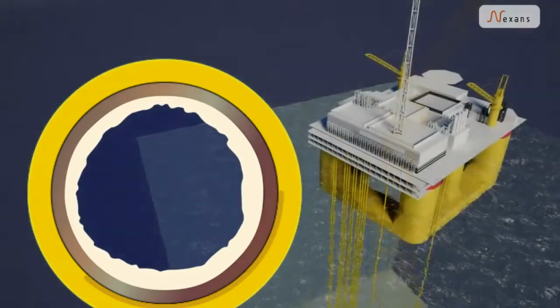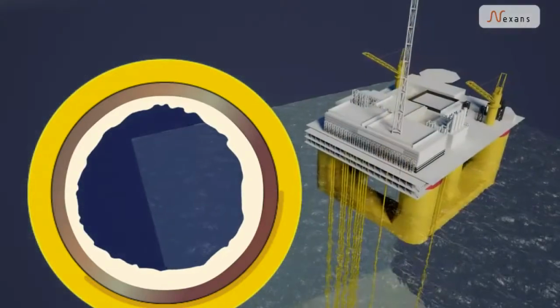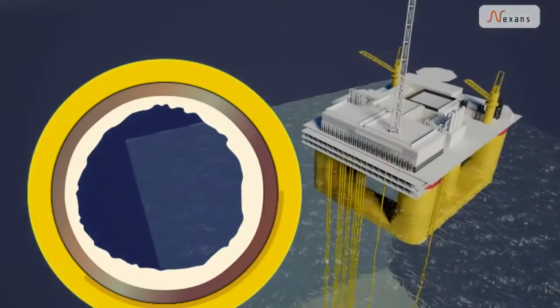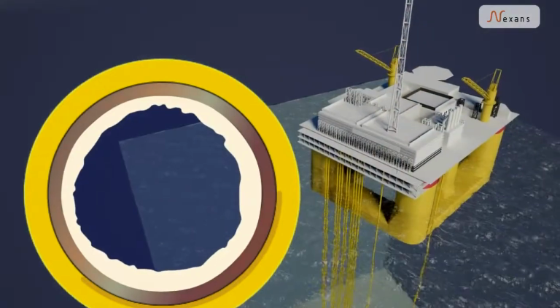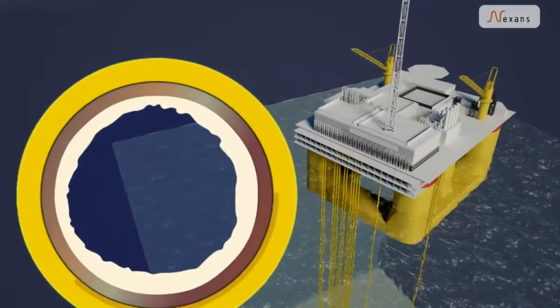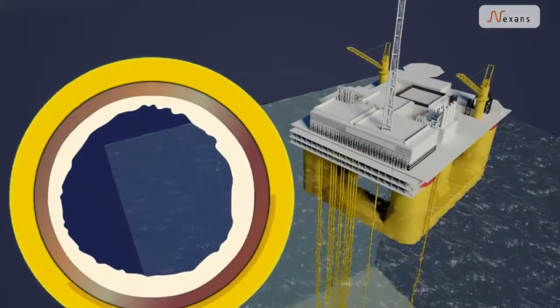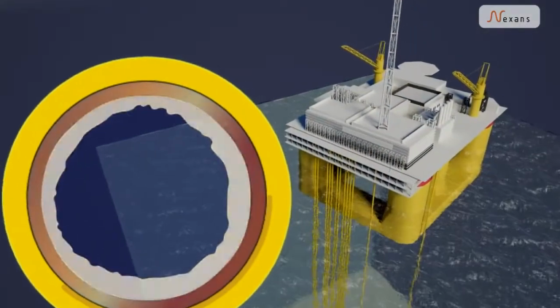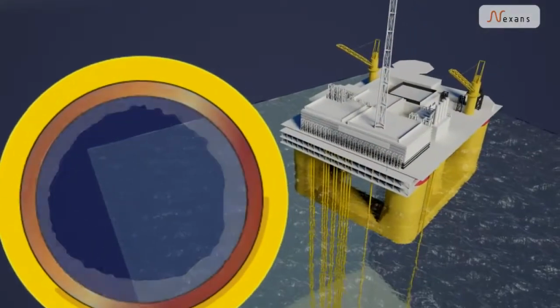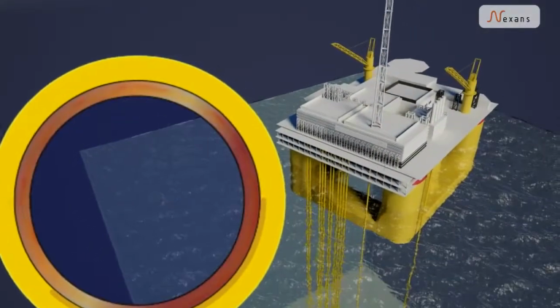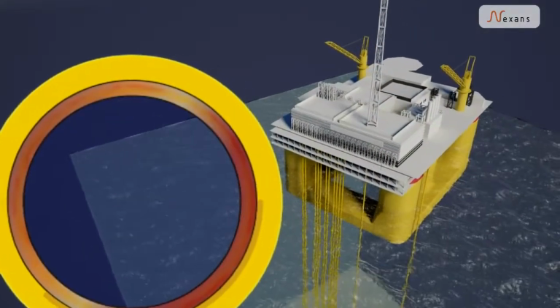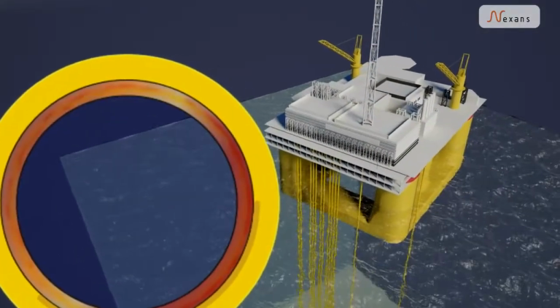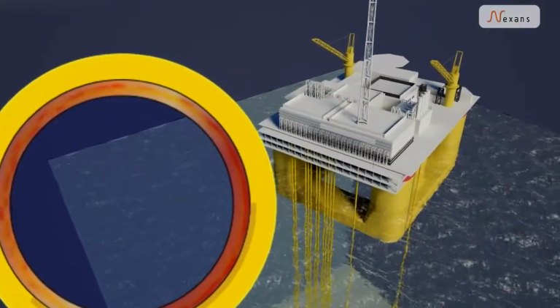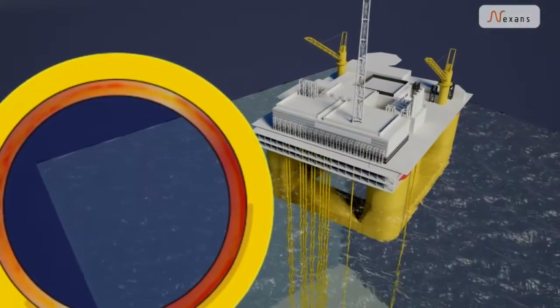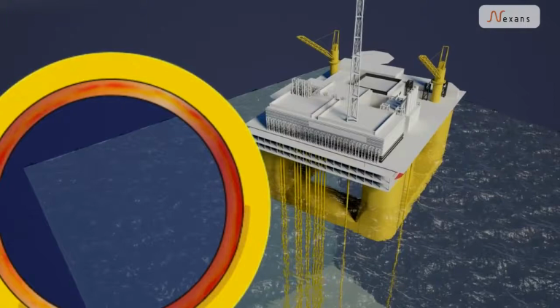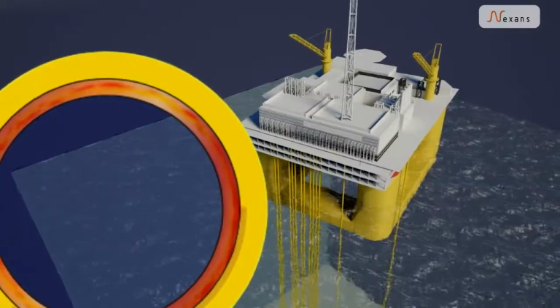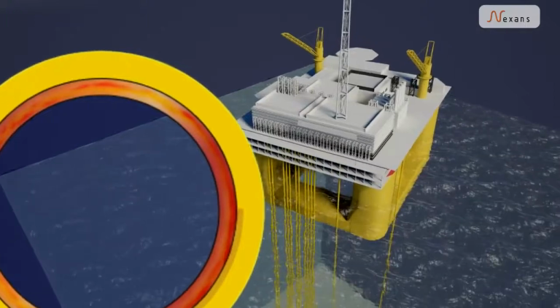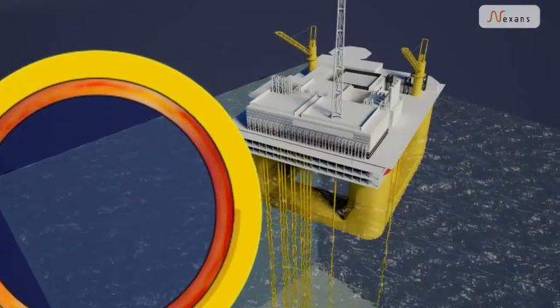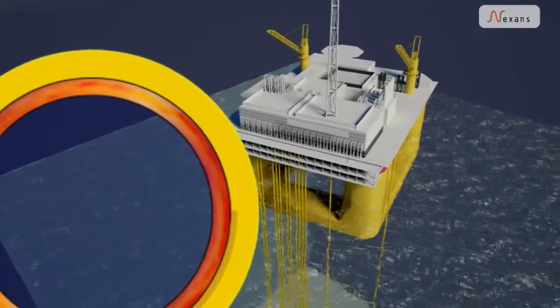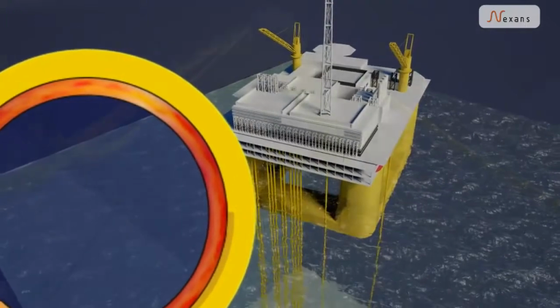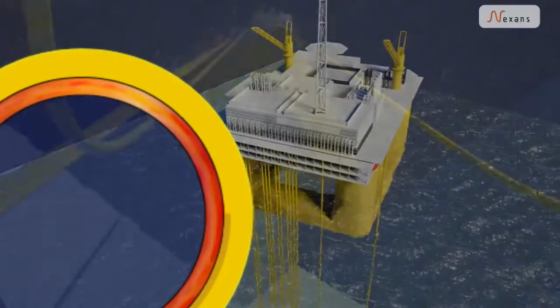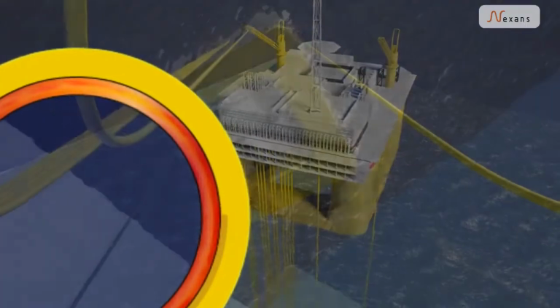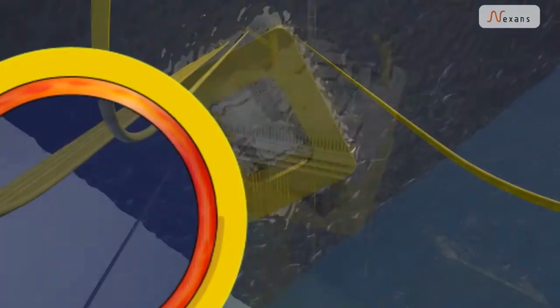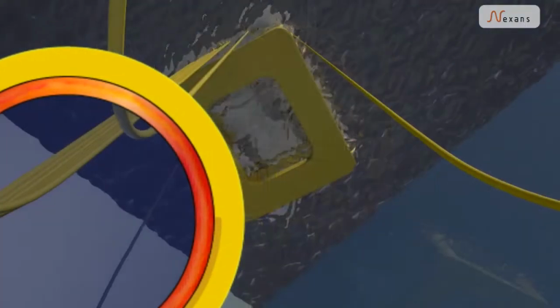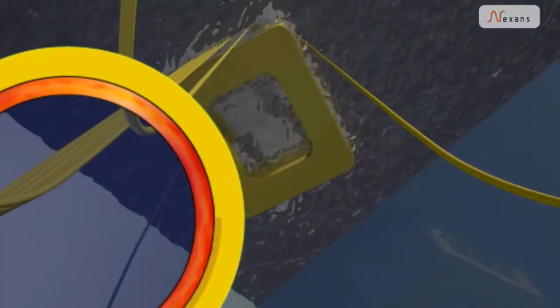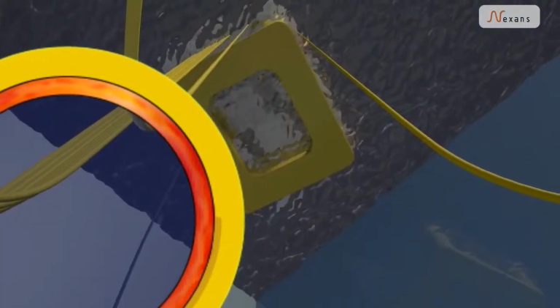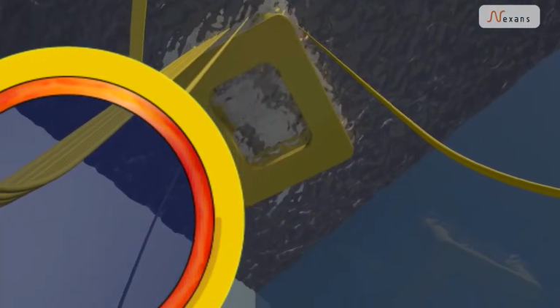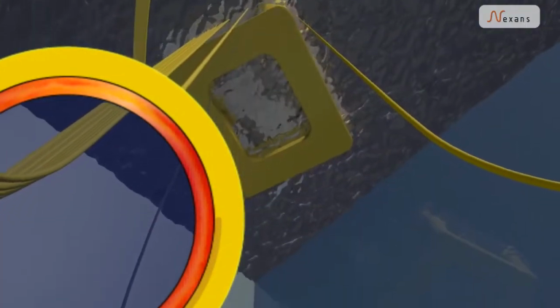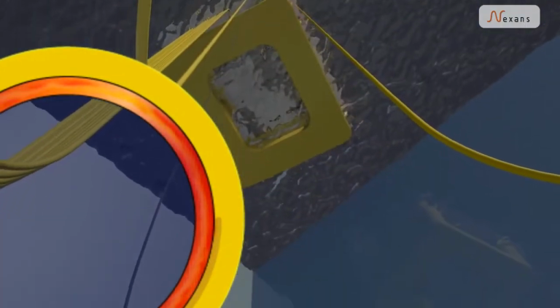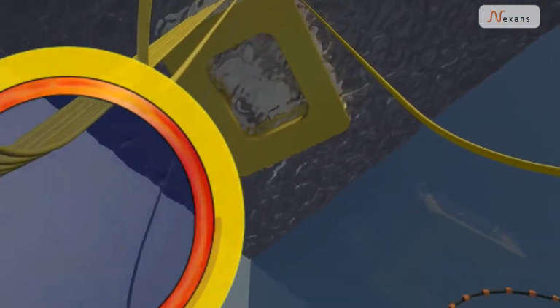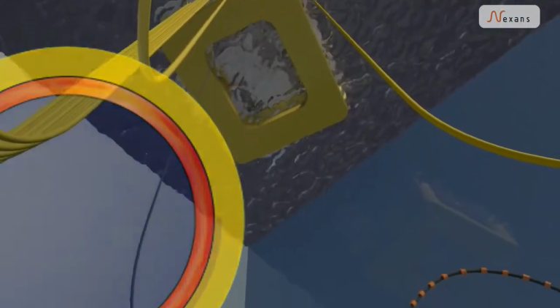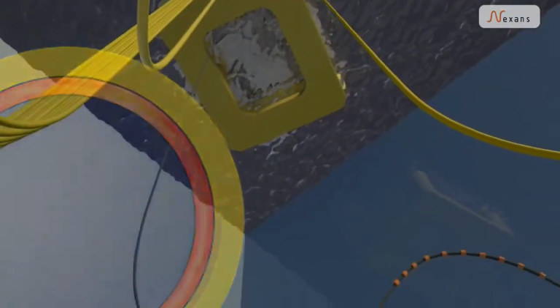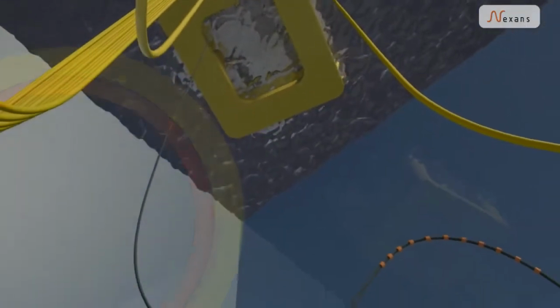The solution is called direct electrical heating. The pipeline itself is heated by an AC current.